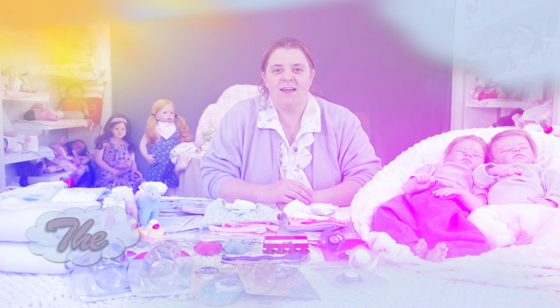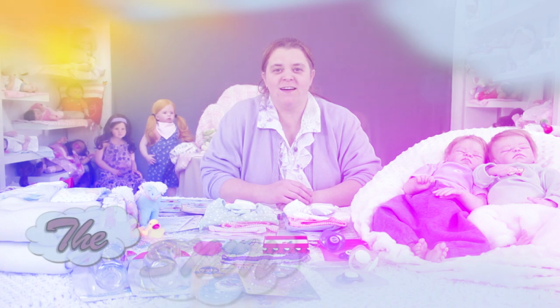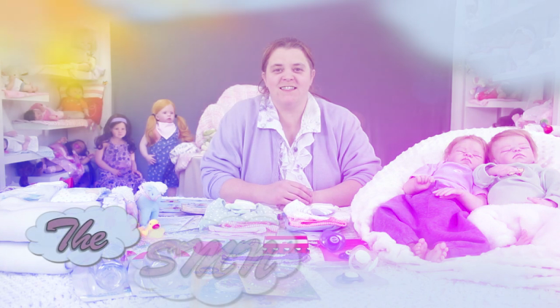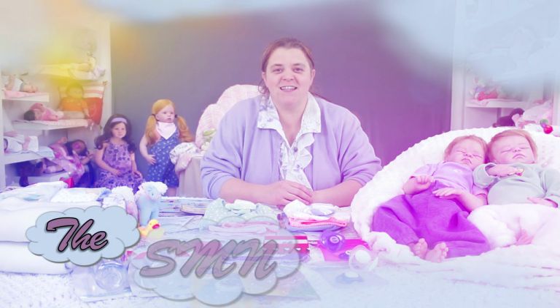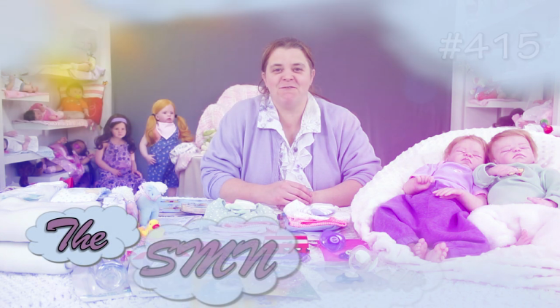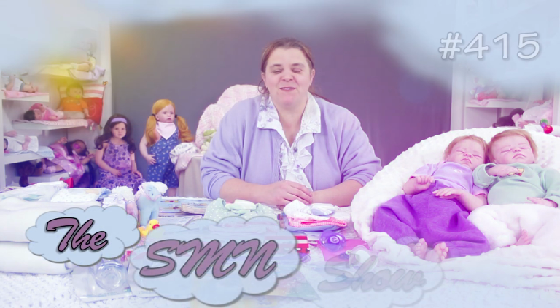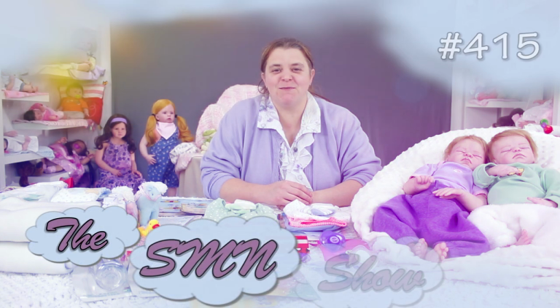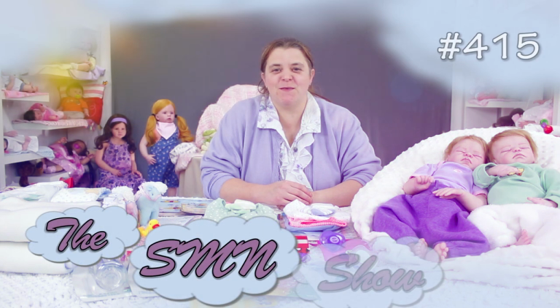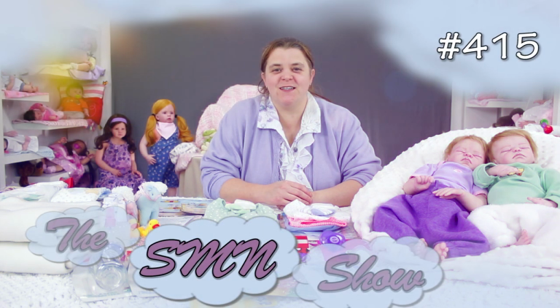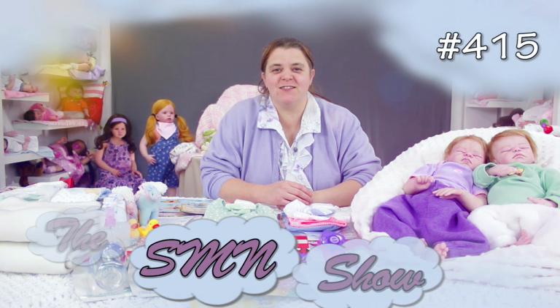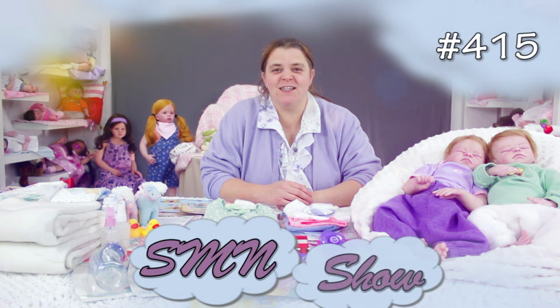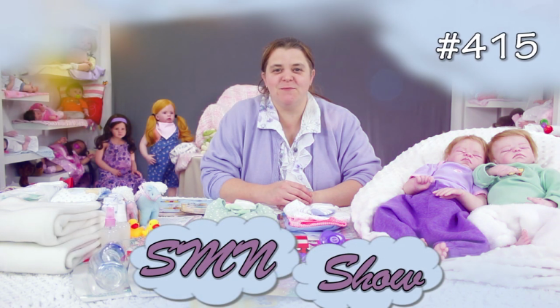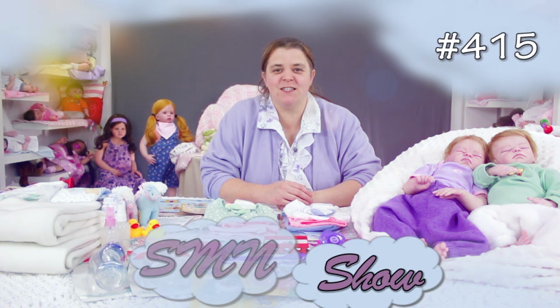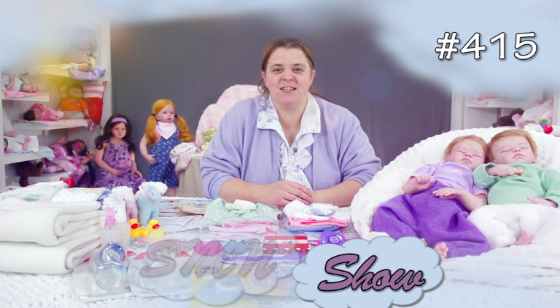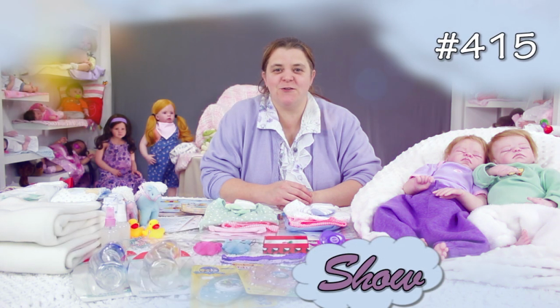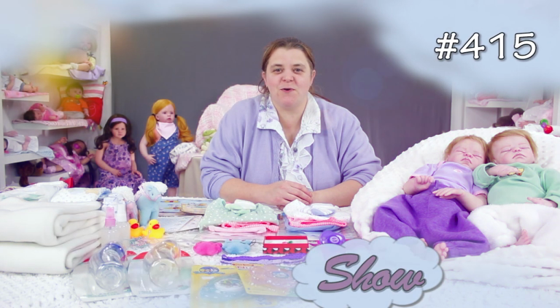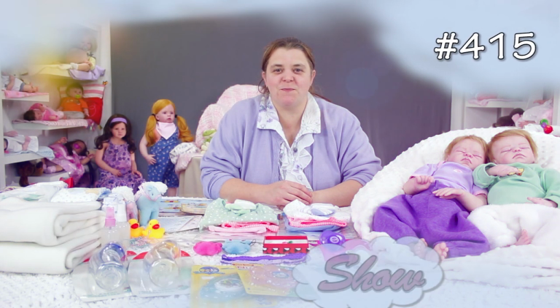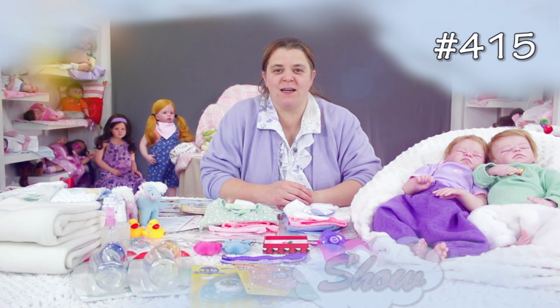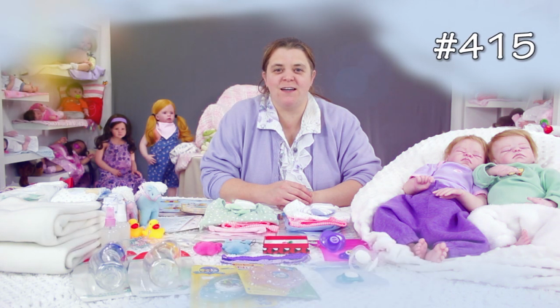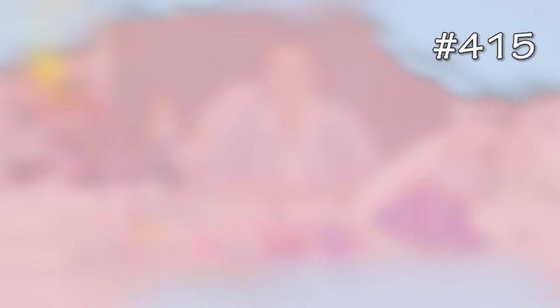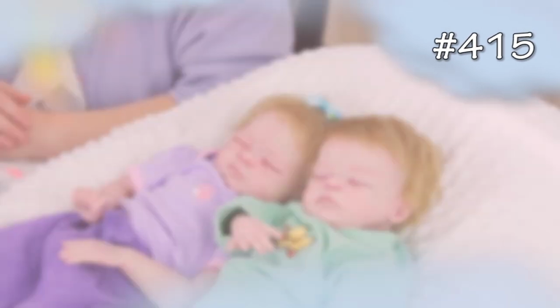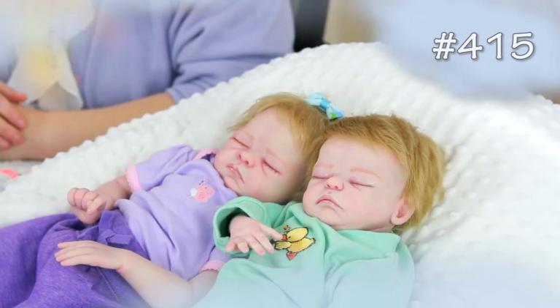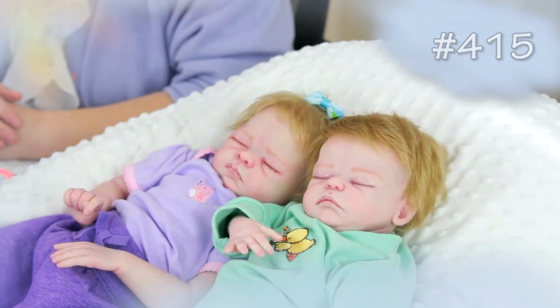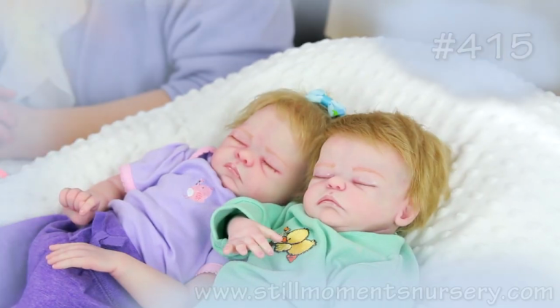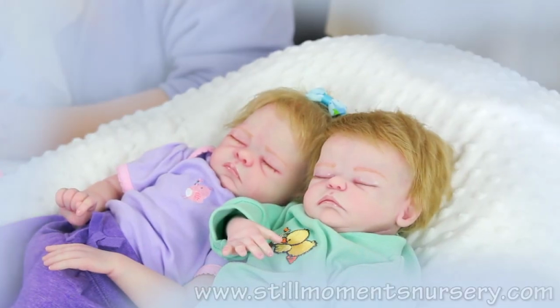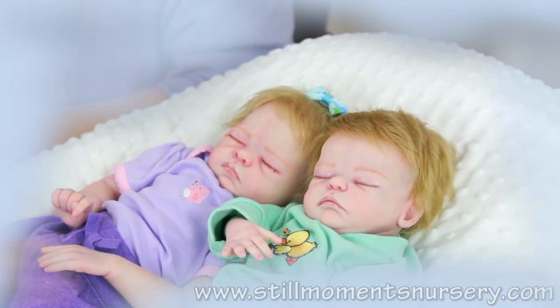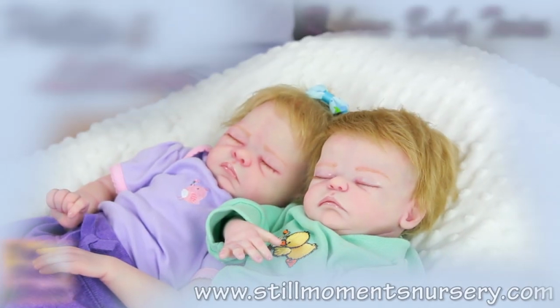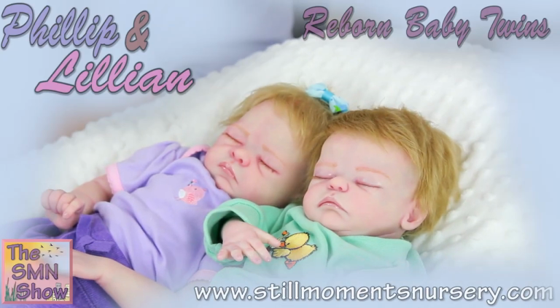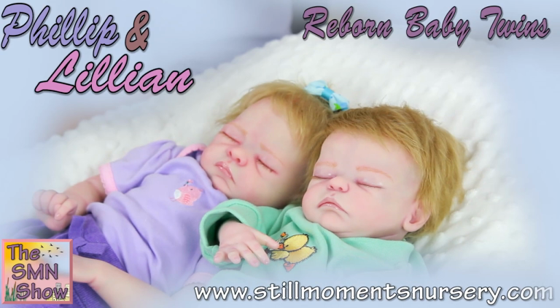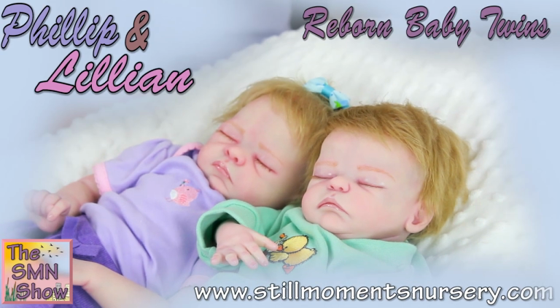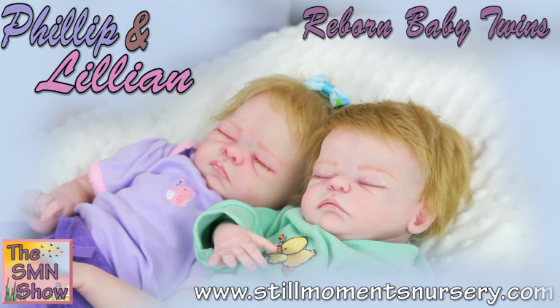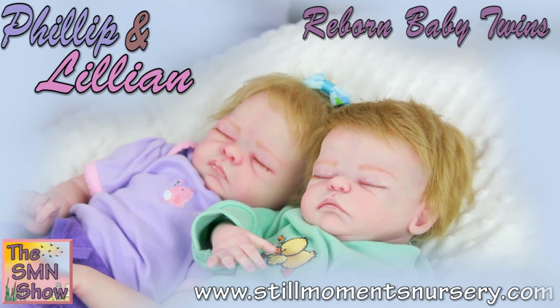Hey guys, it's Nicky from Still Moments Nursery. We're just going to do a box packing of Philip and Lillian for their trip home.